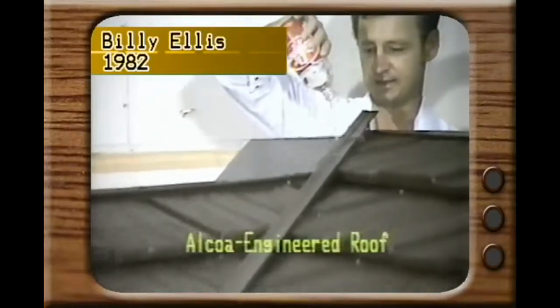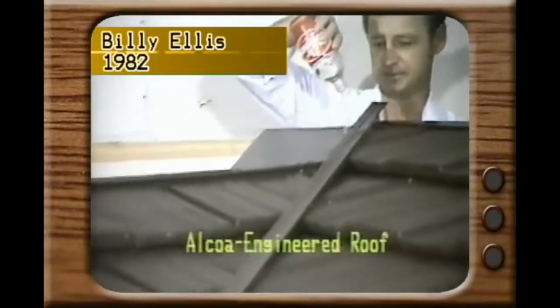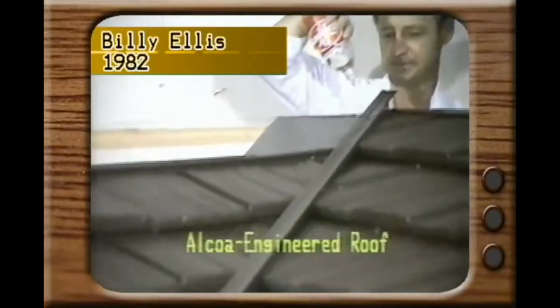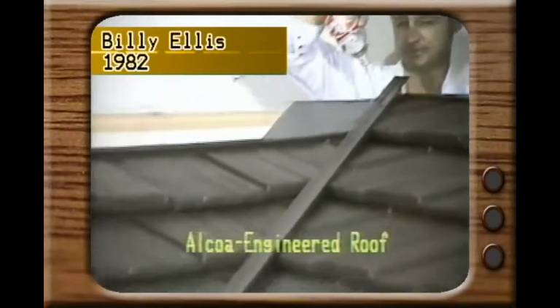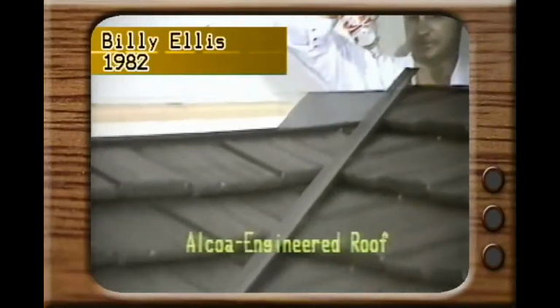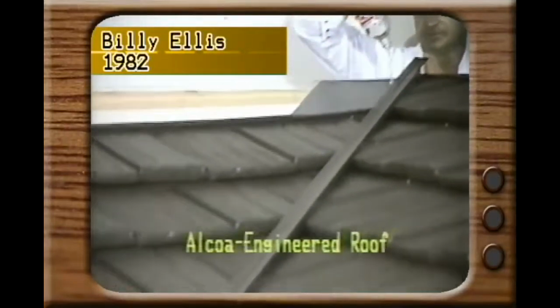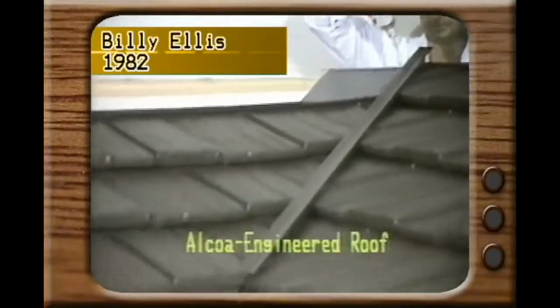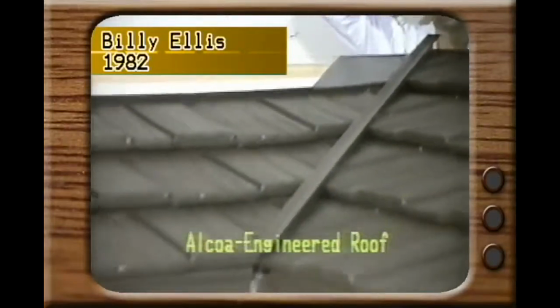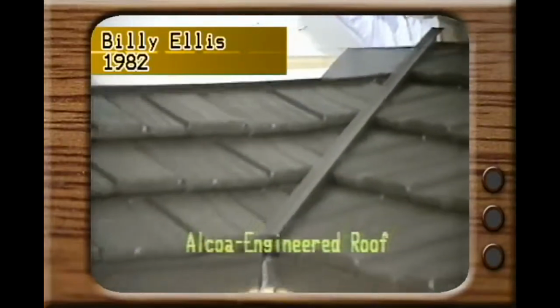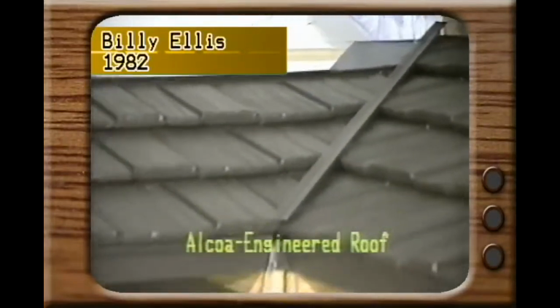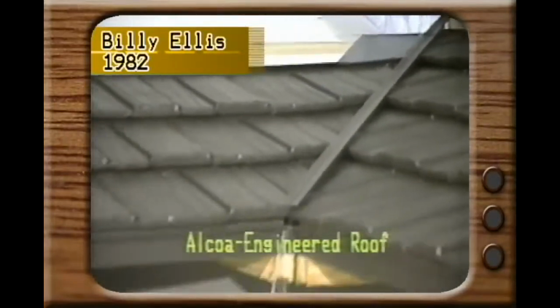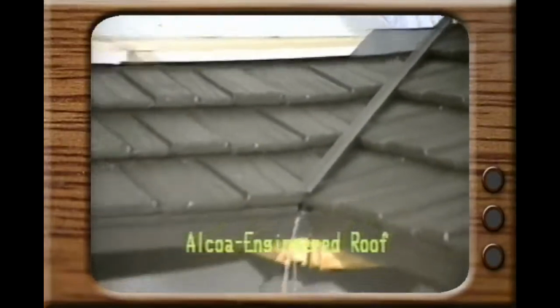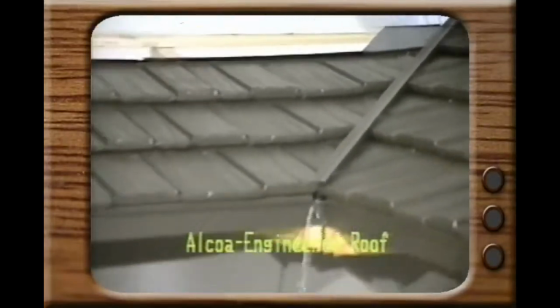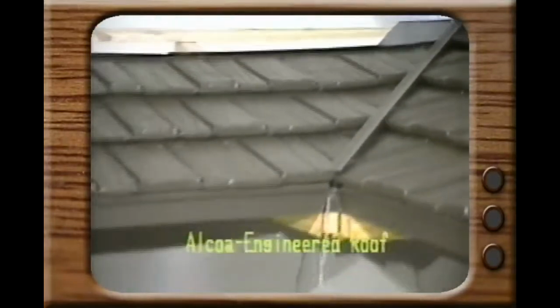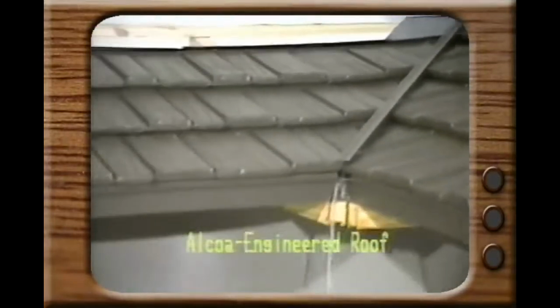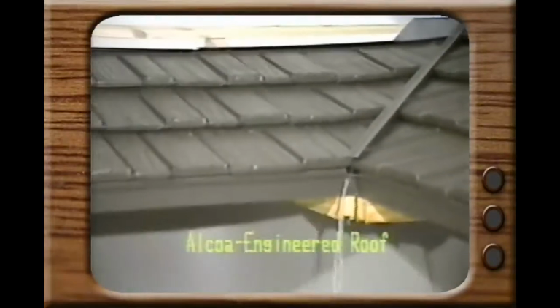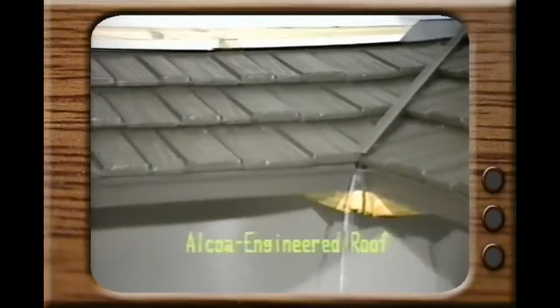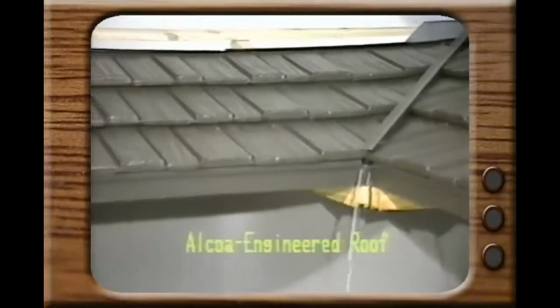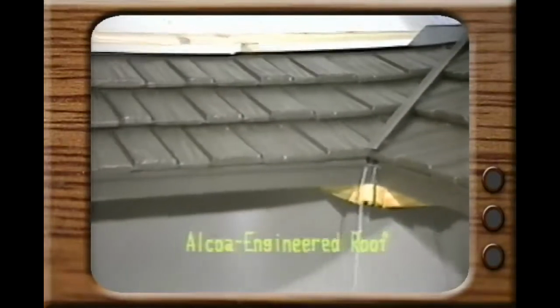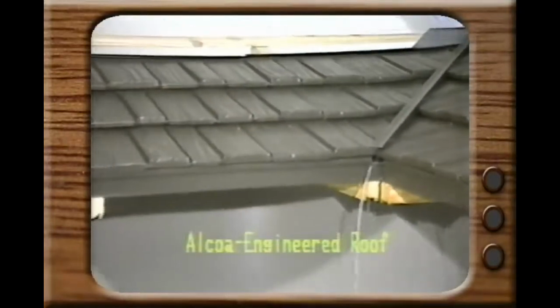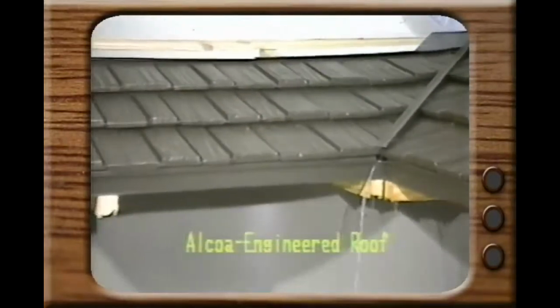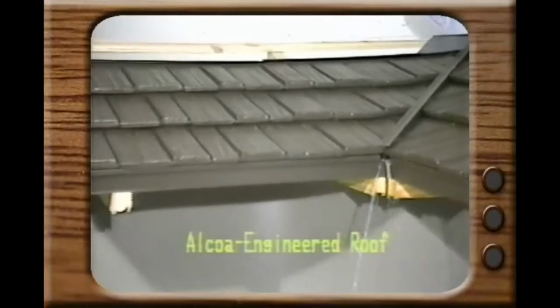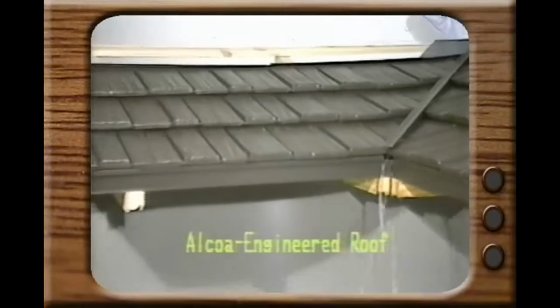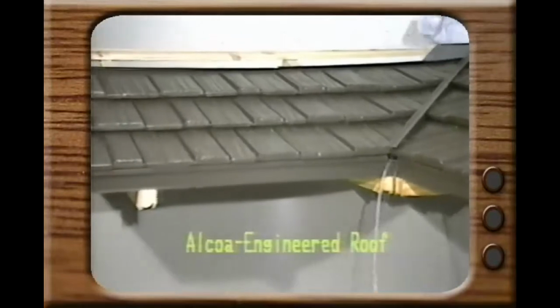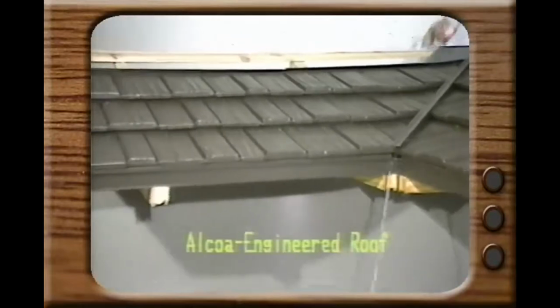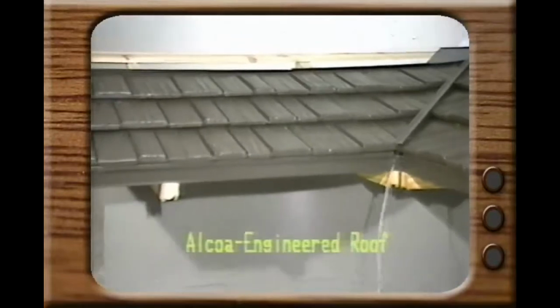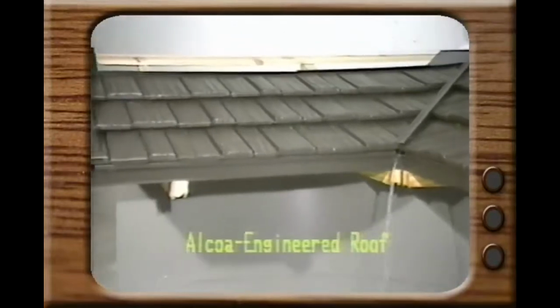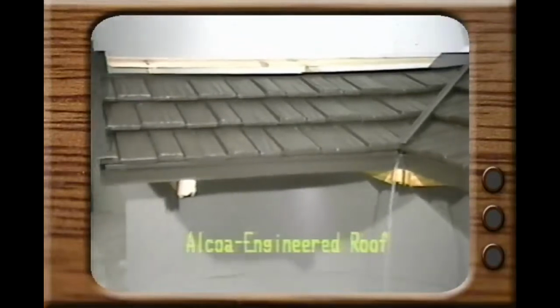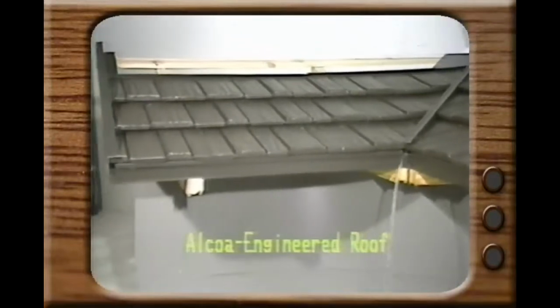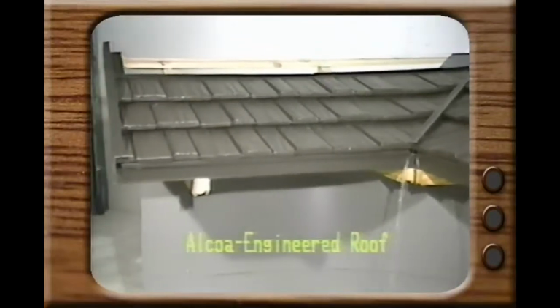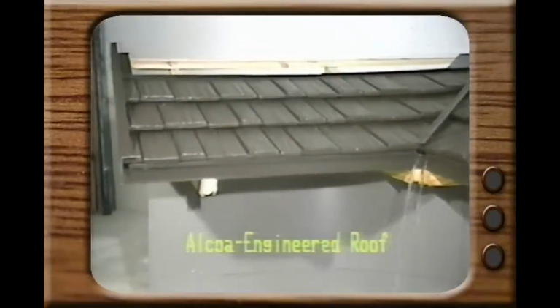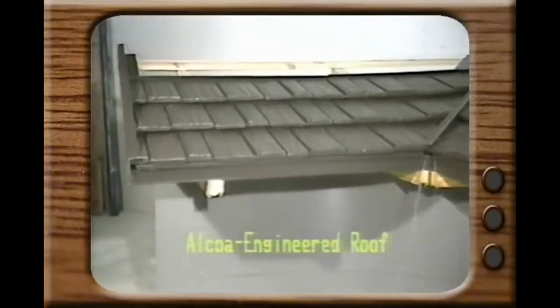For our first demonstration using the Alcoa engineered roof, we'll pour this bottle of water down the valley. Look how the water is coming out from underneath the roof.